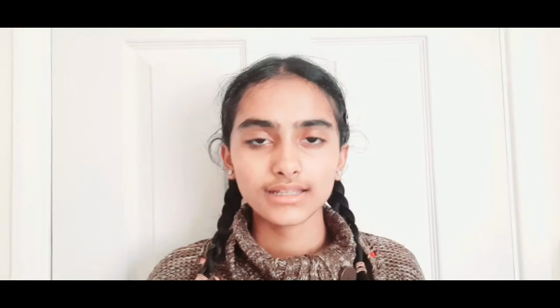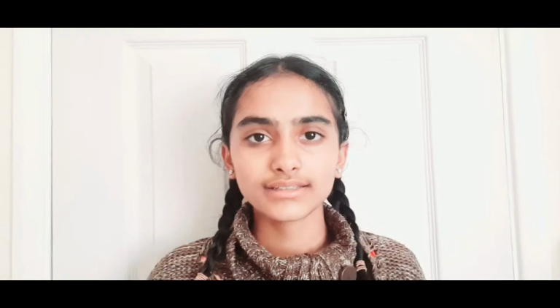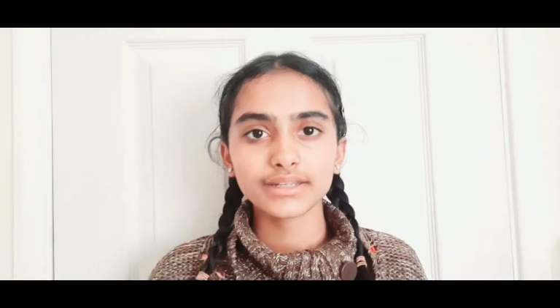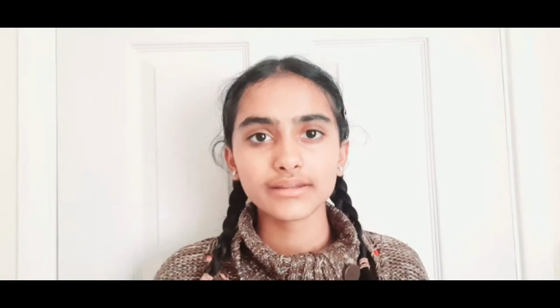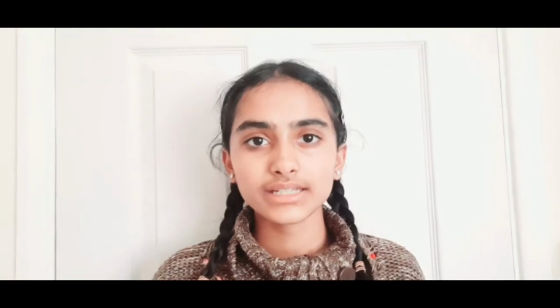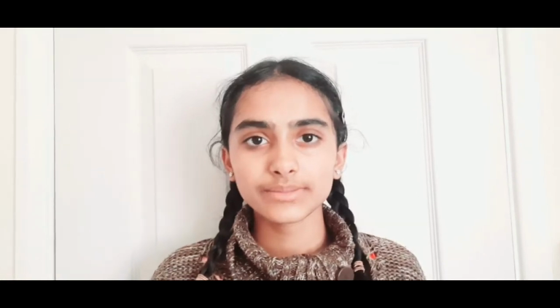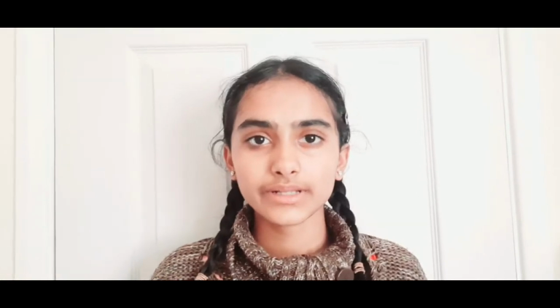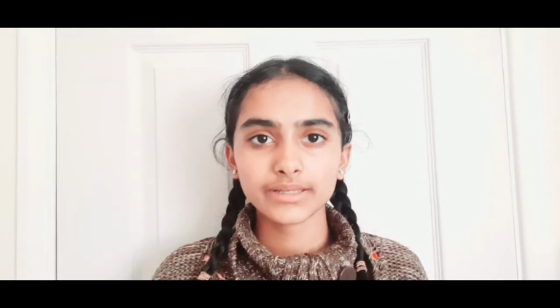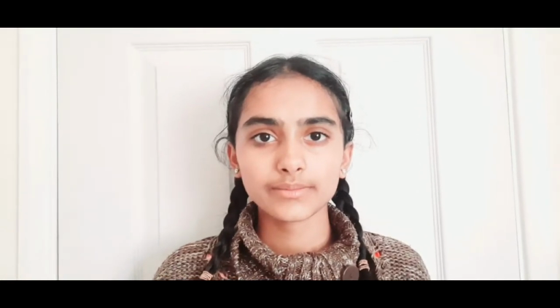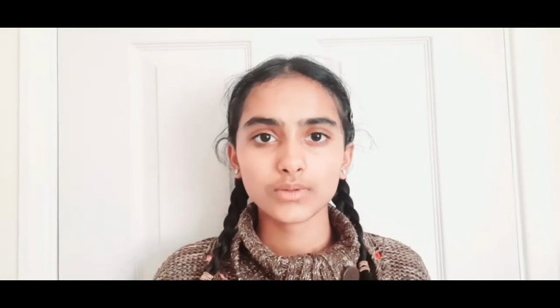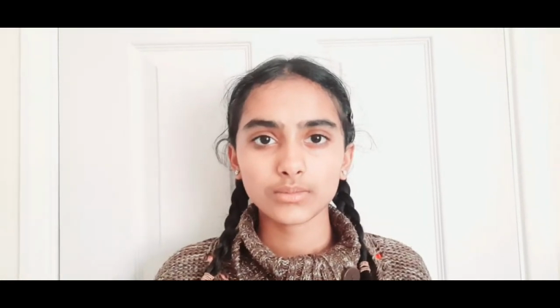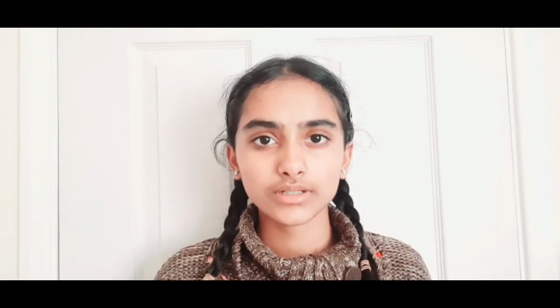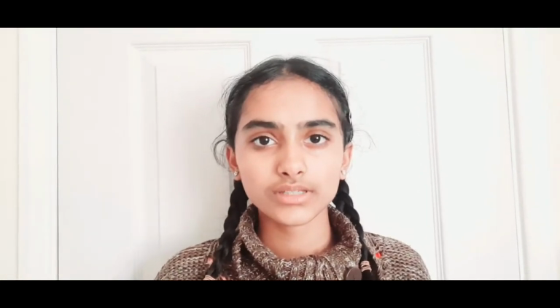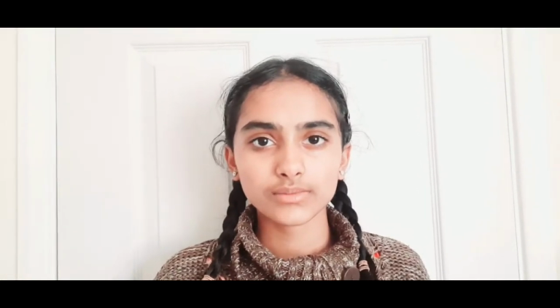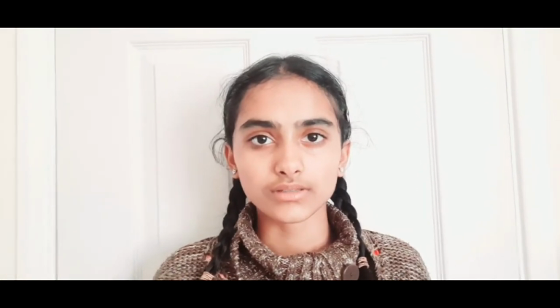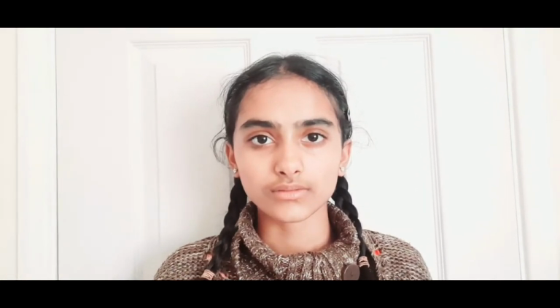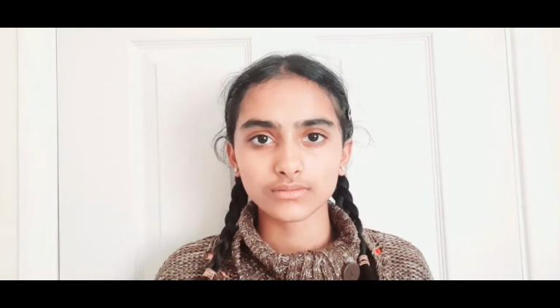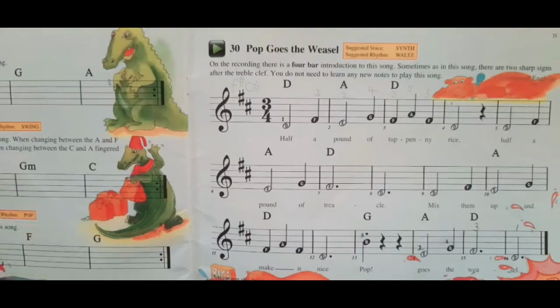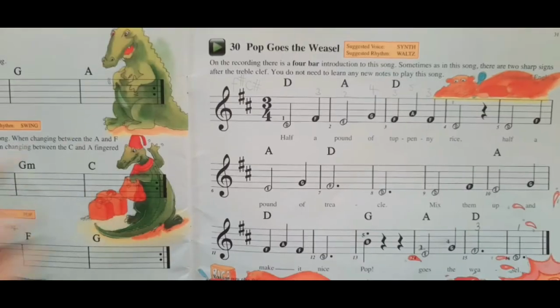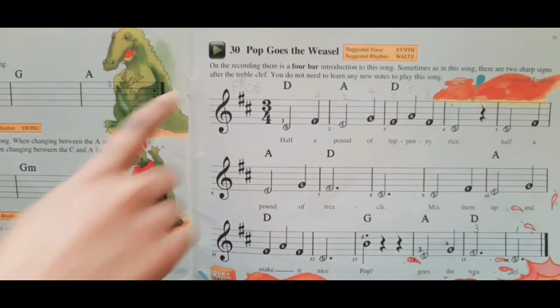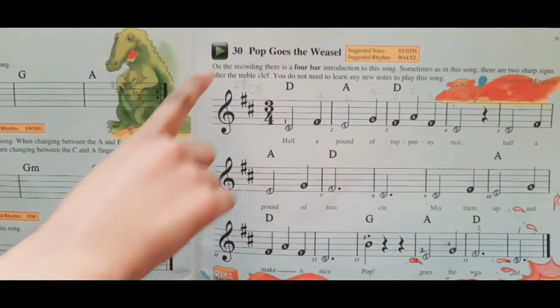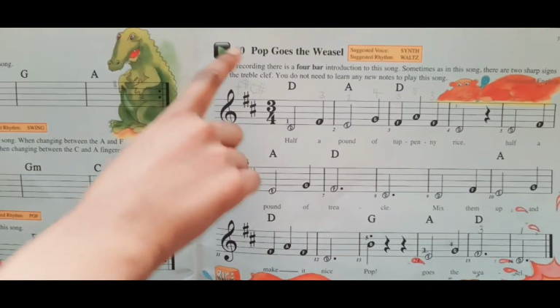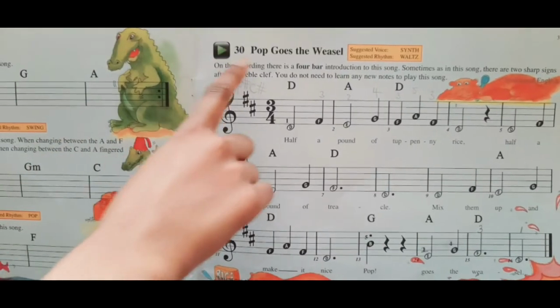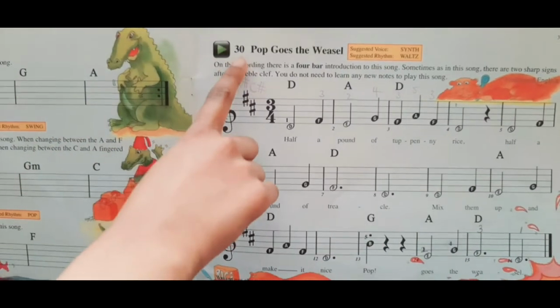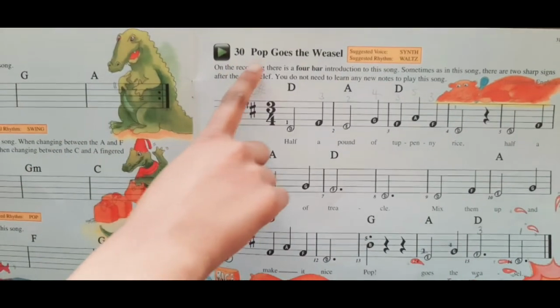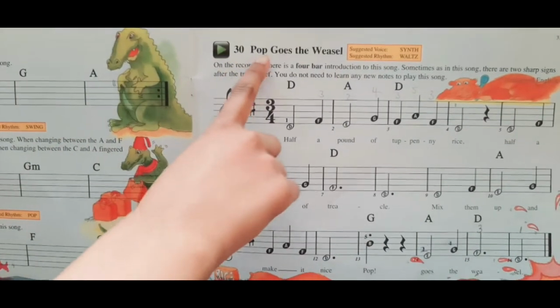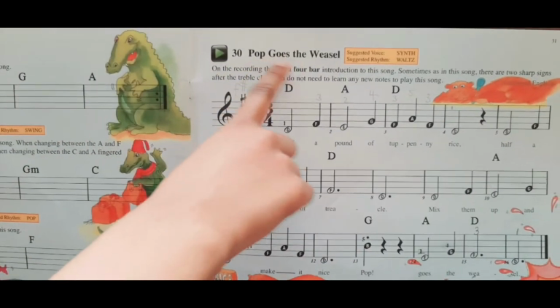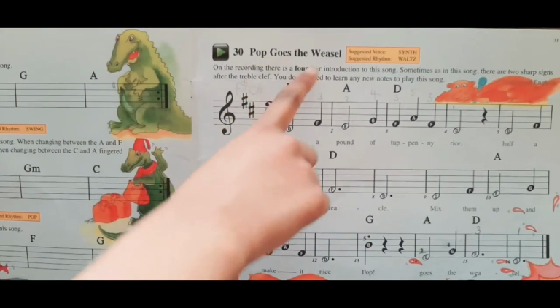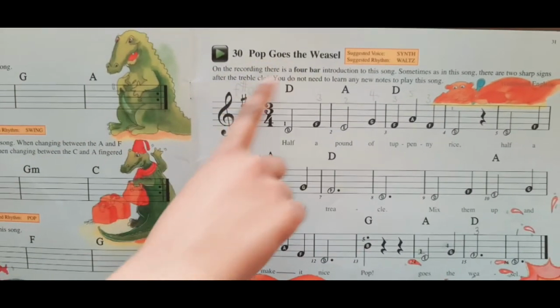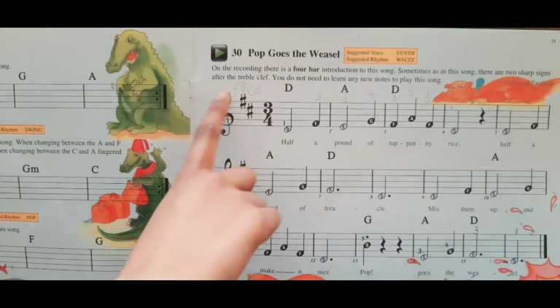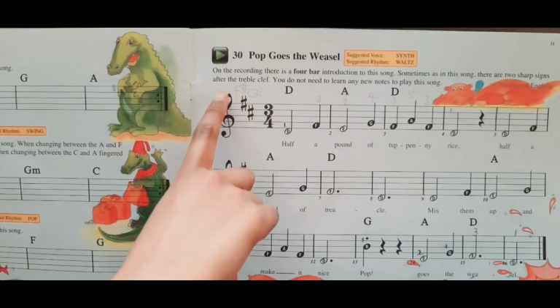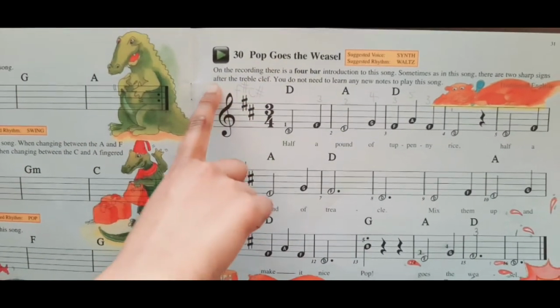Today I'm going to play Pop Goes the Weasel. It says here, Pop Goes the Weasel.